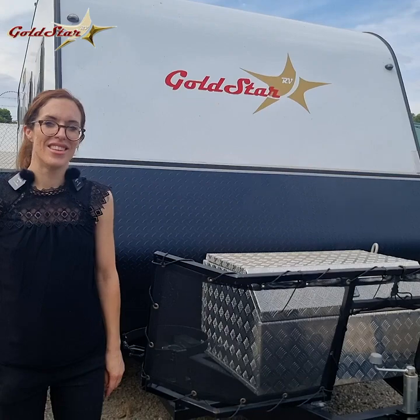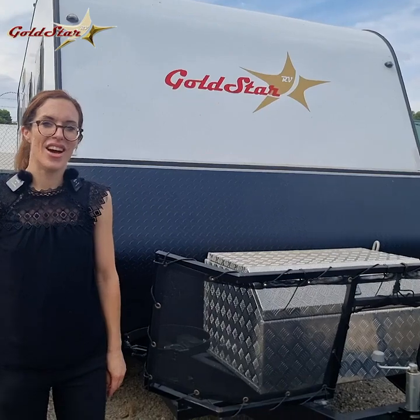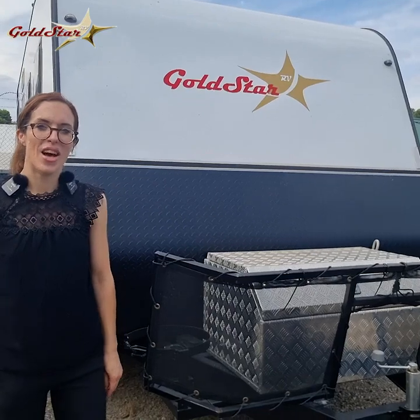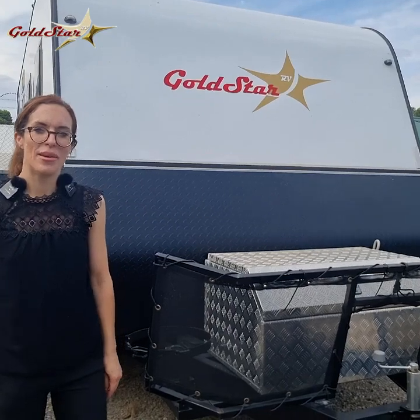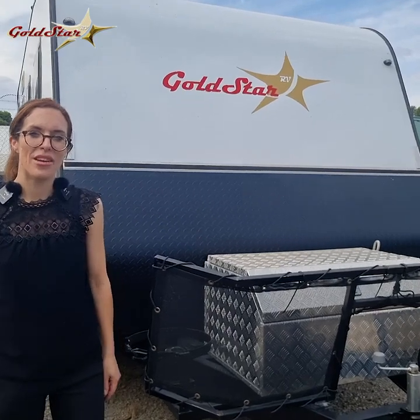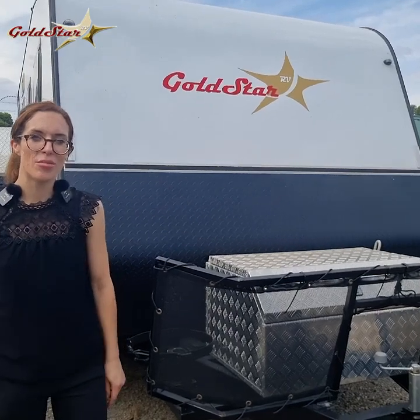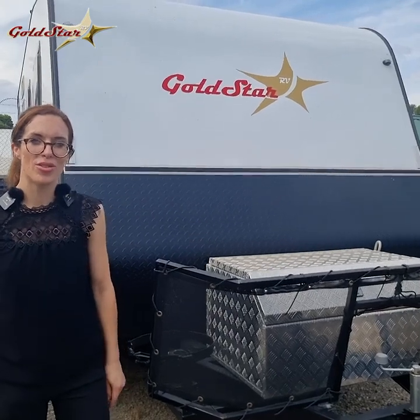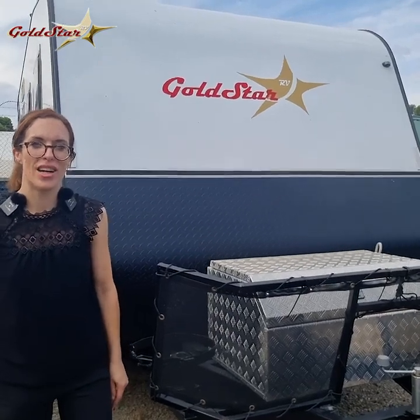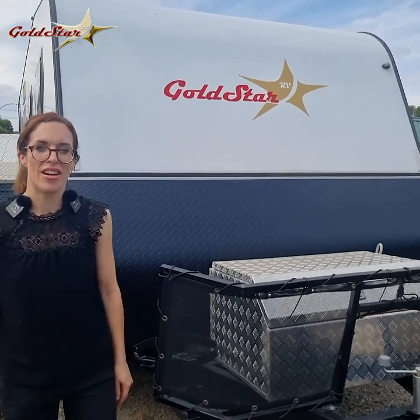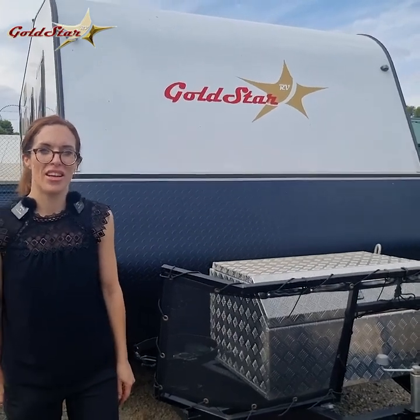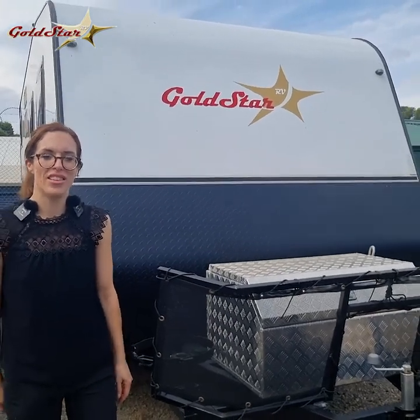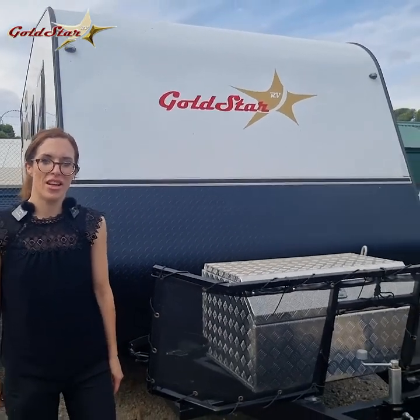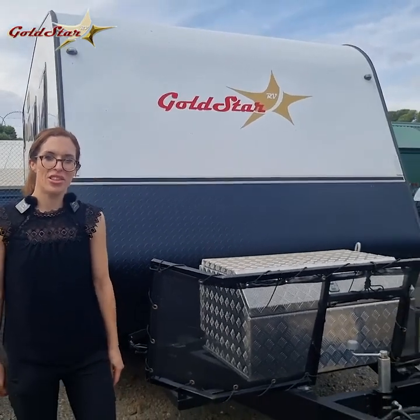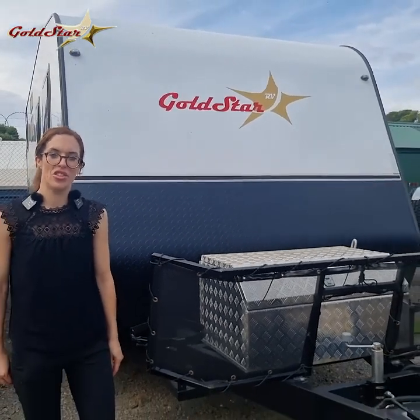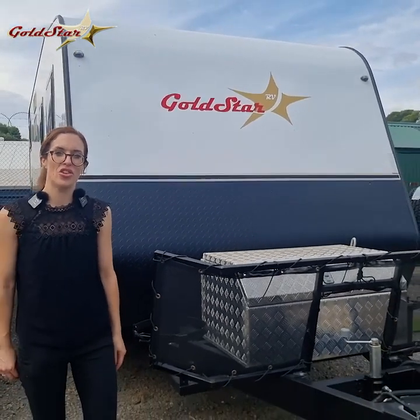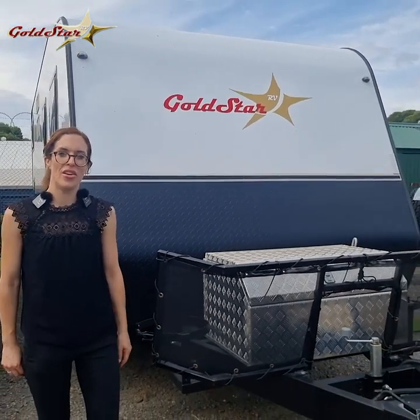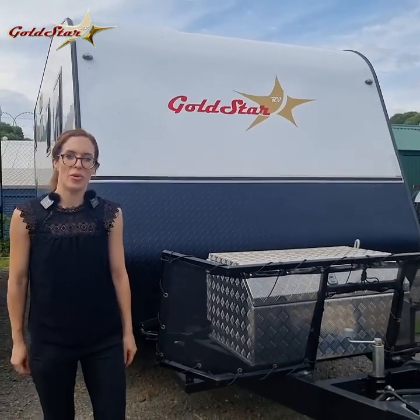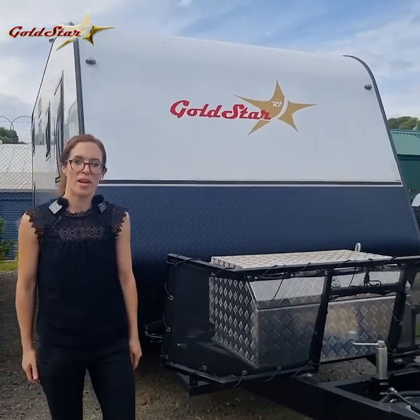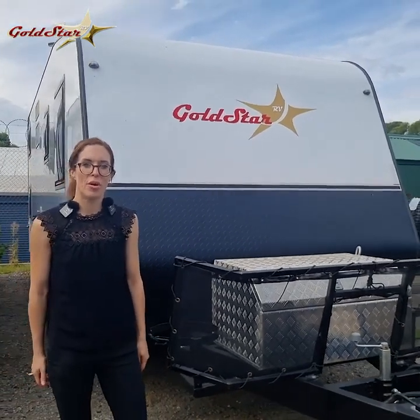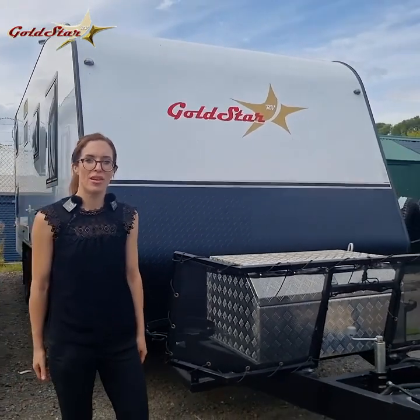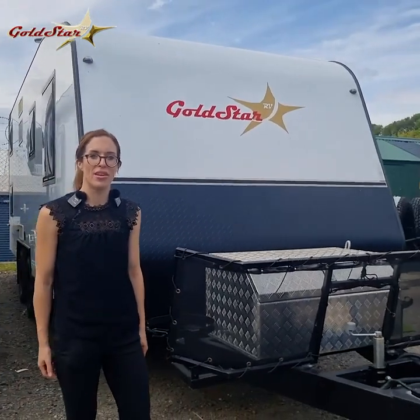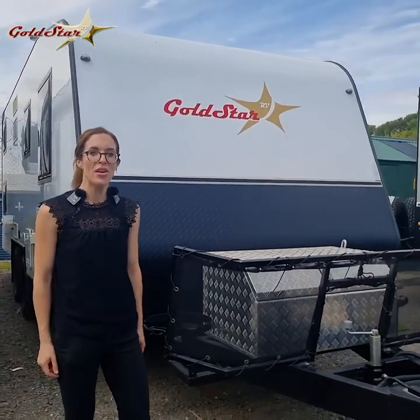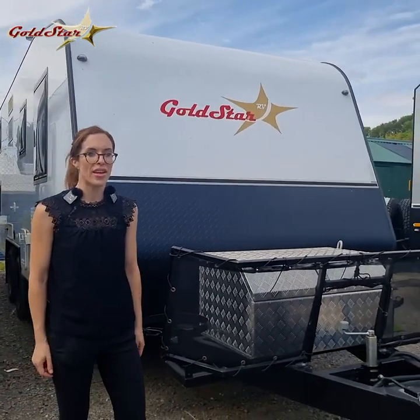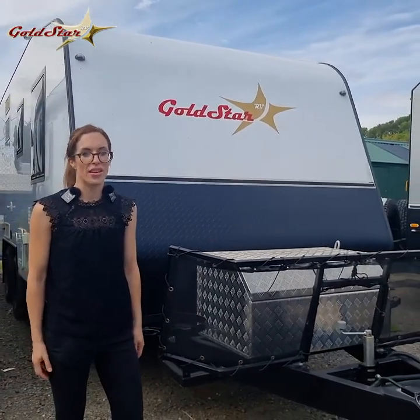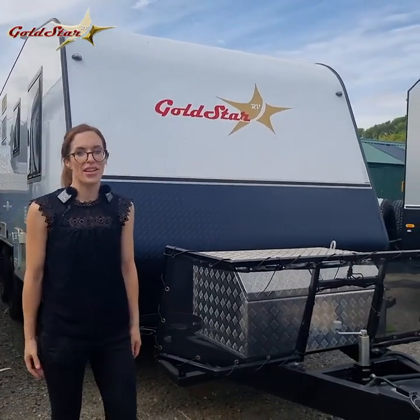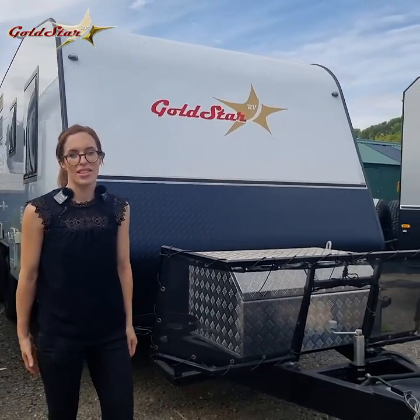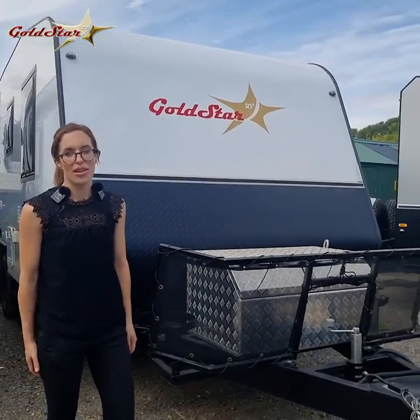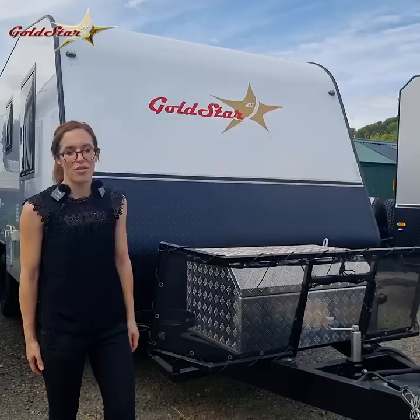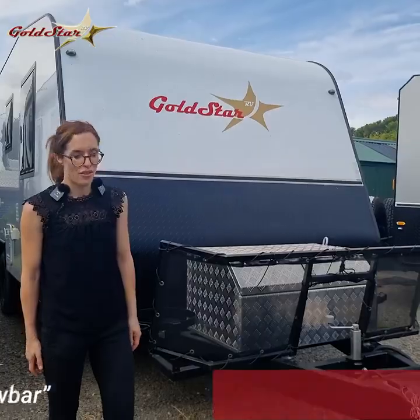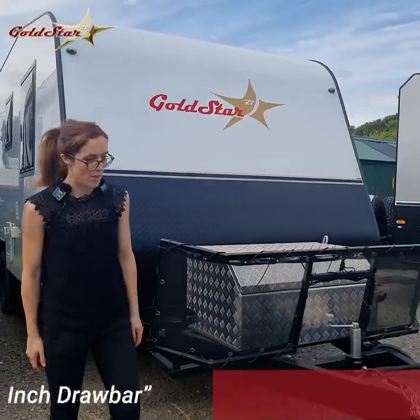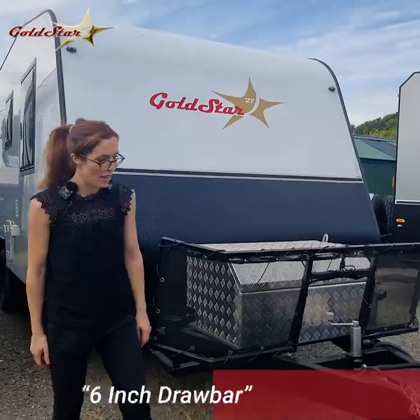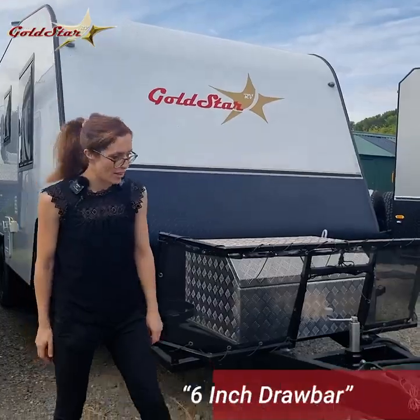Hi, I'm Leanne from Gold Star RV. Today I wanted to show you around one of our popular caravans, the 20-foot family vans.